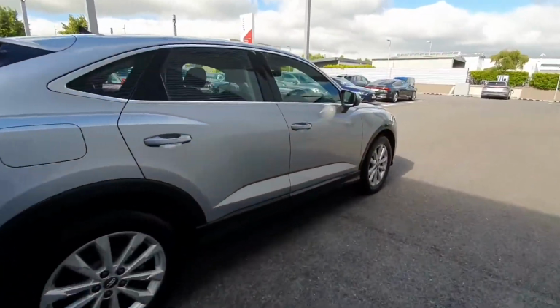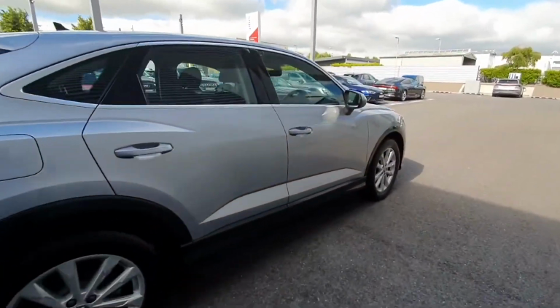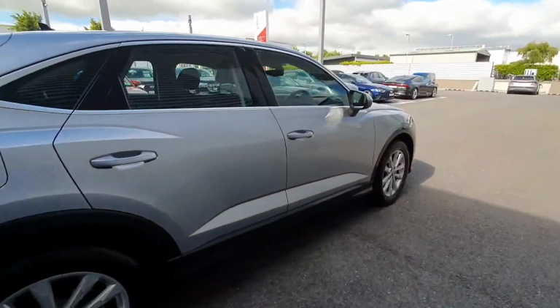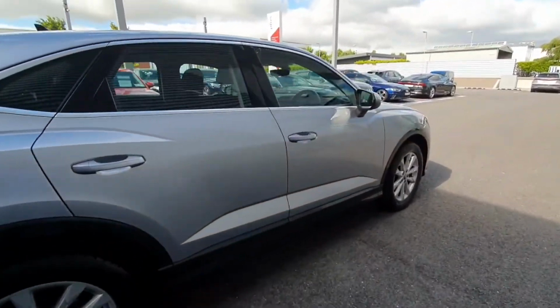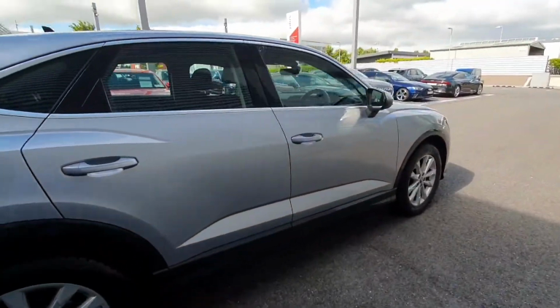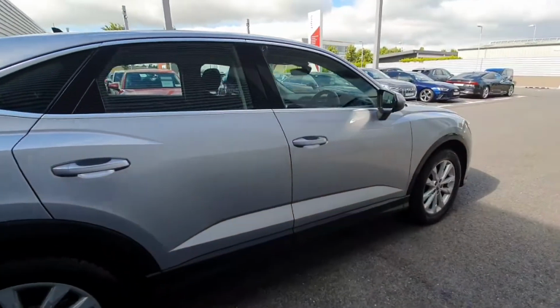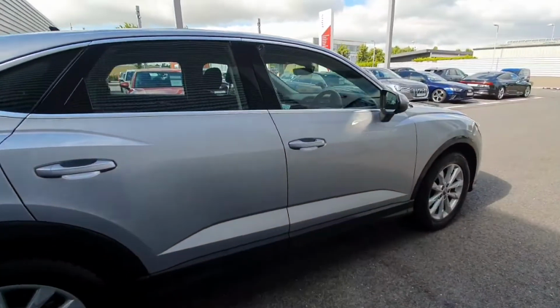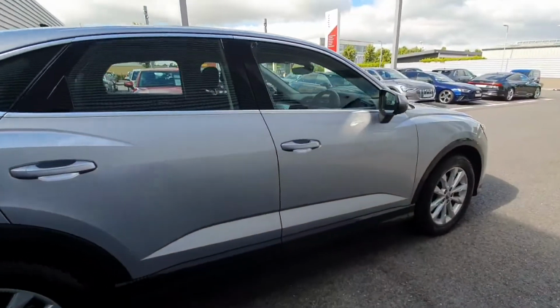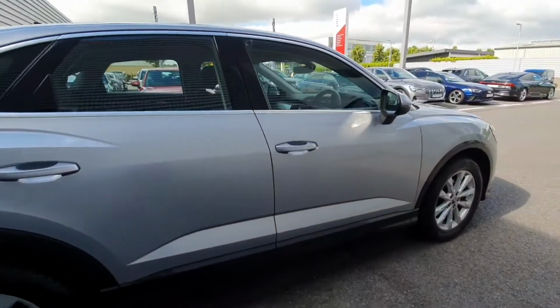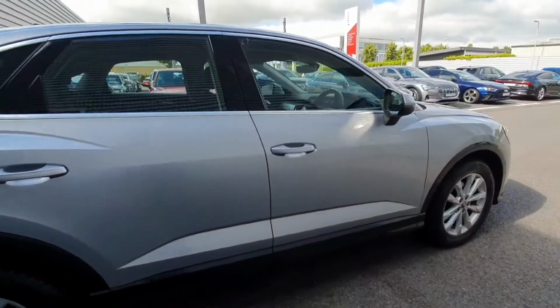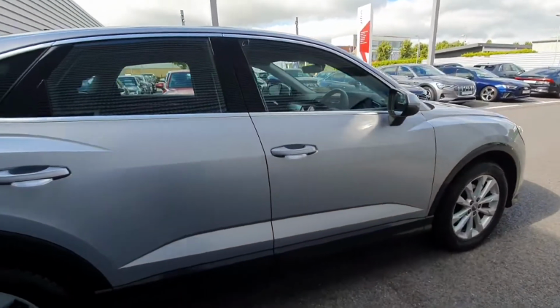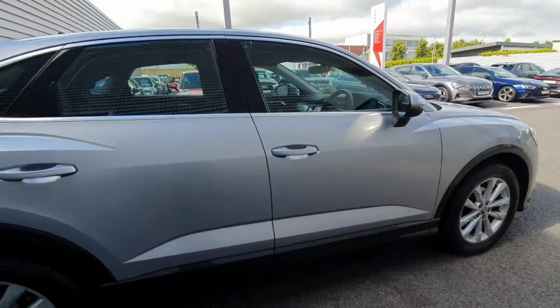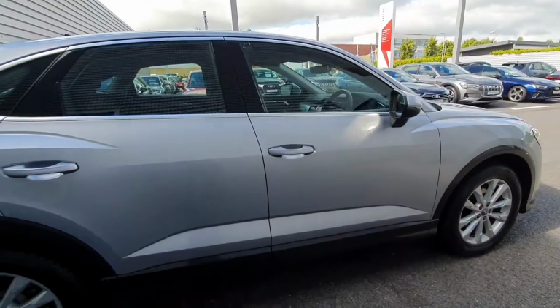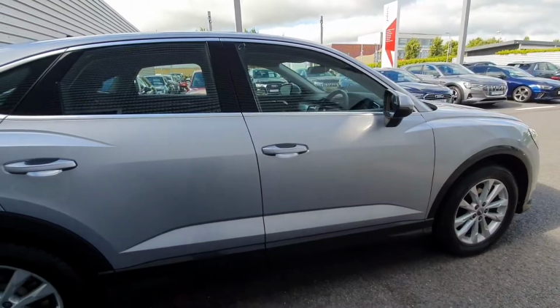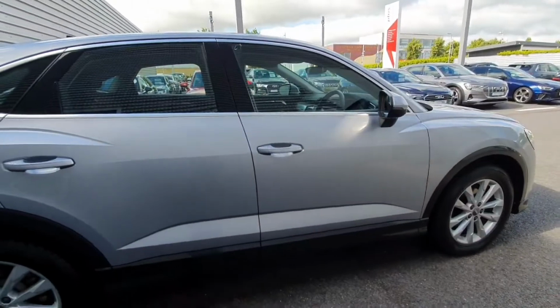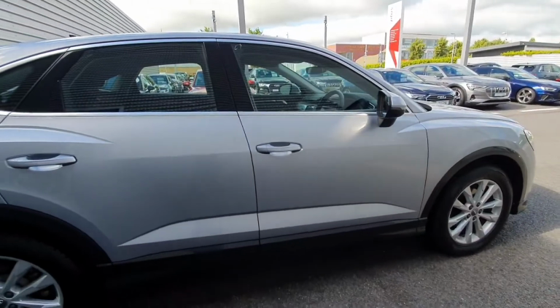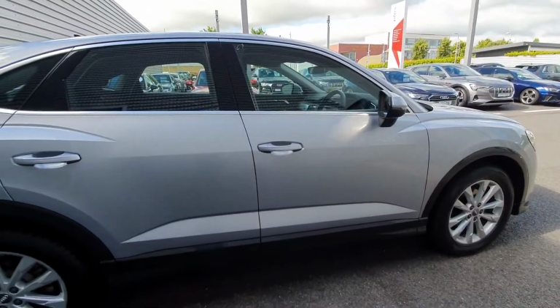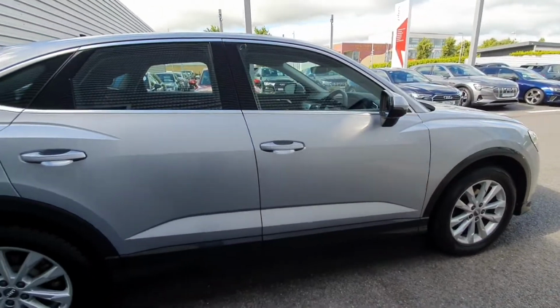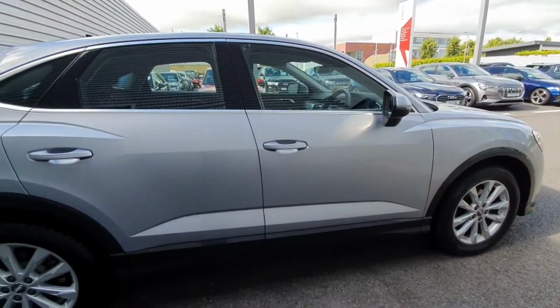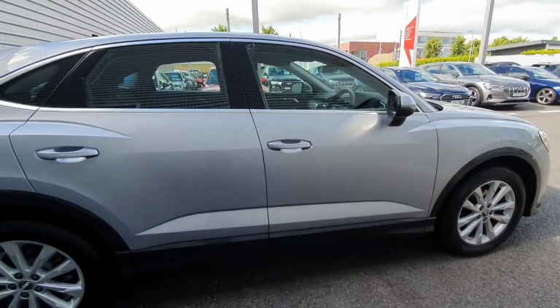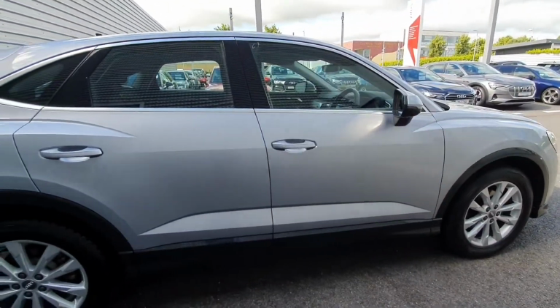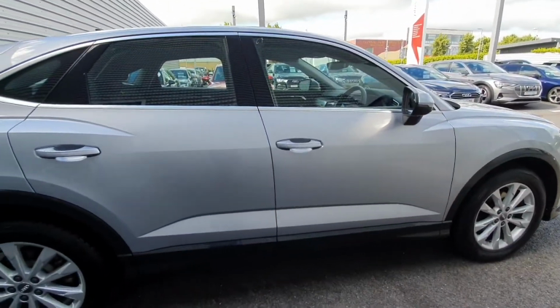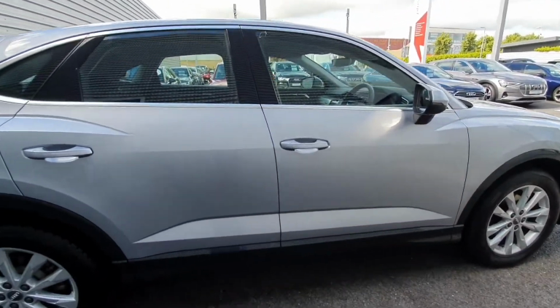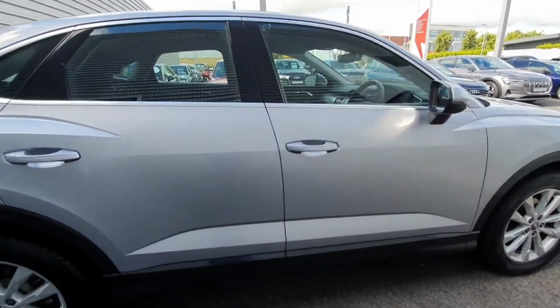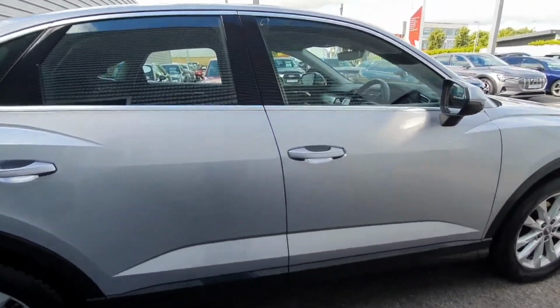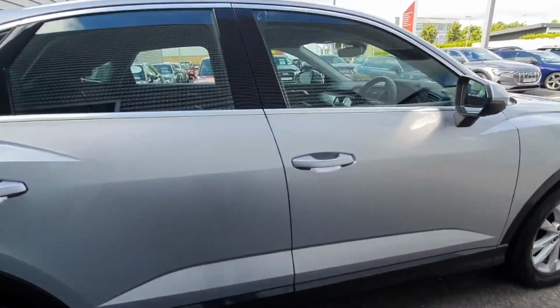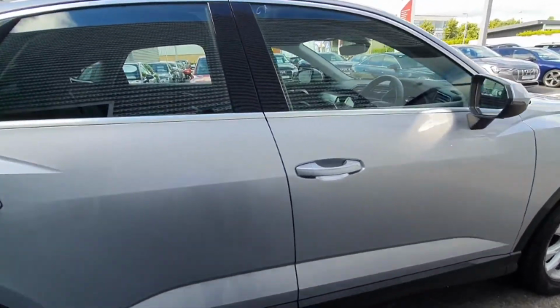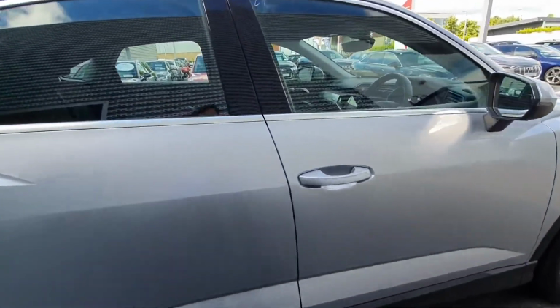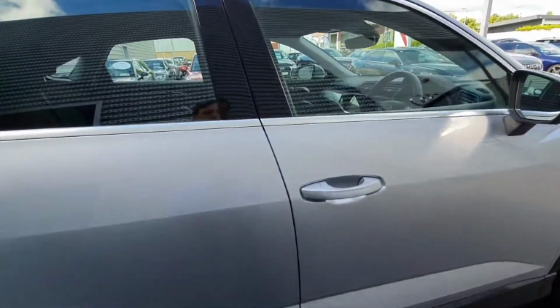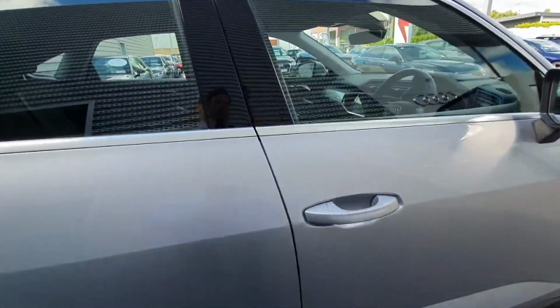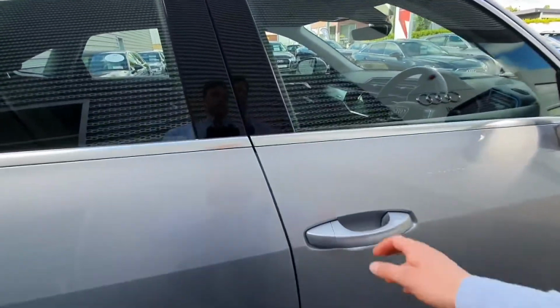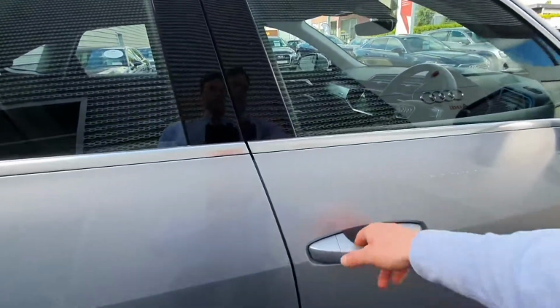This car will come with an Audi approved plus 12 month warranty and service intervals of 2 years or 30,000km.